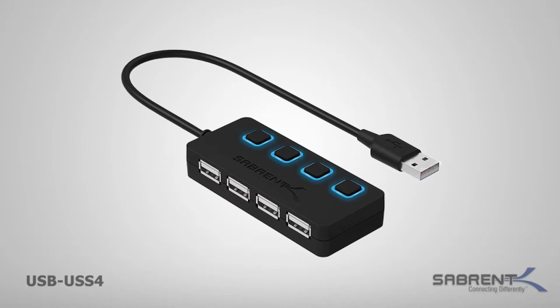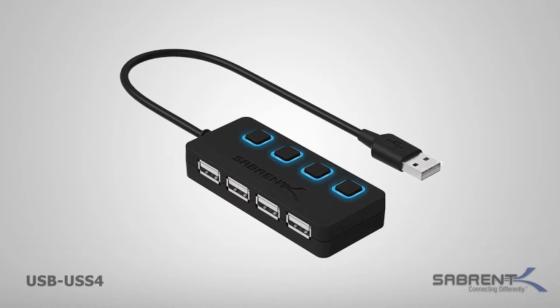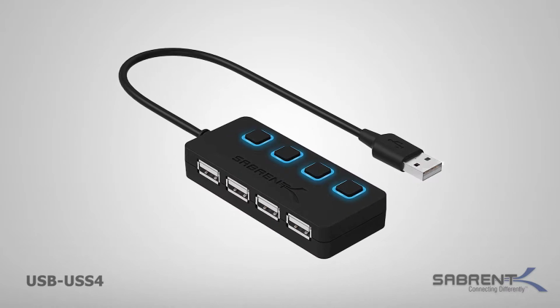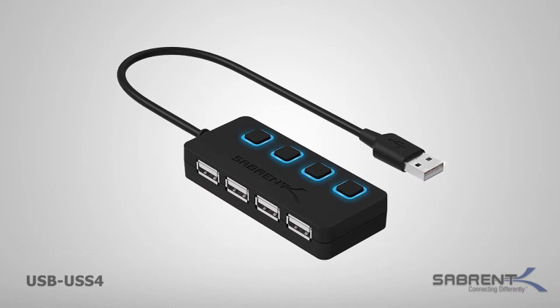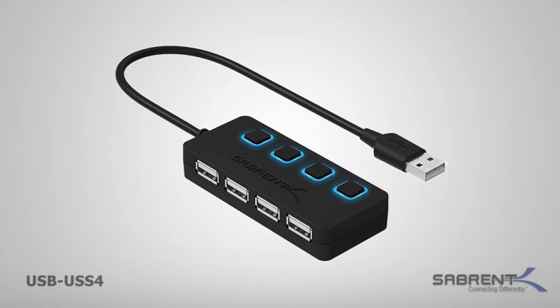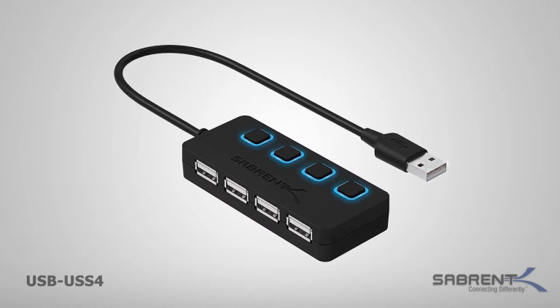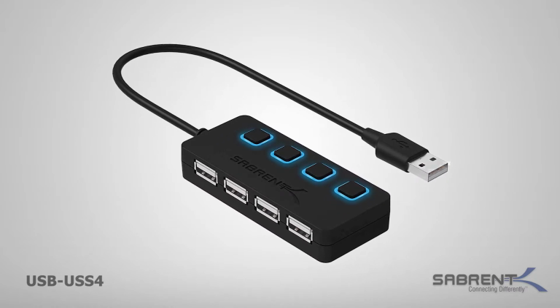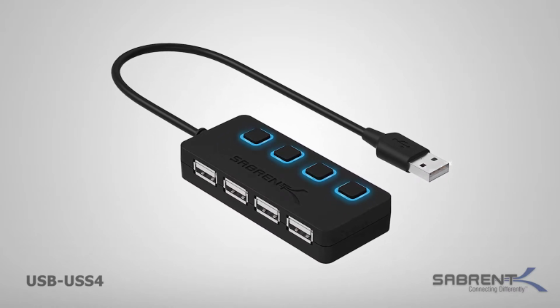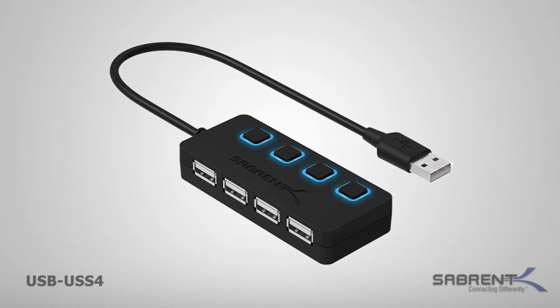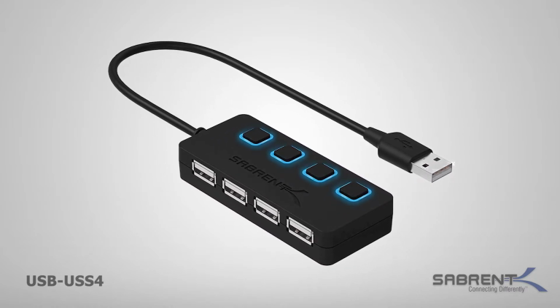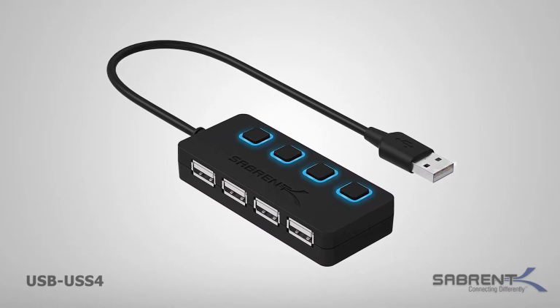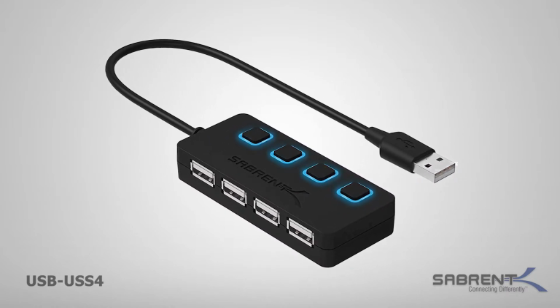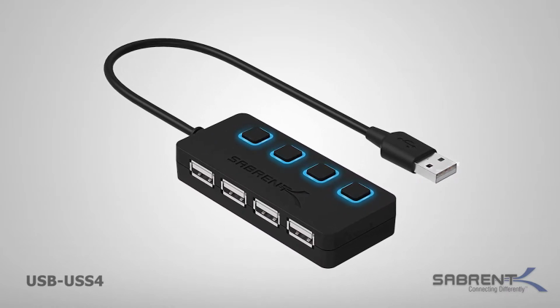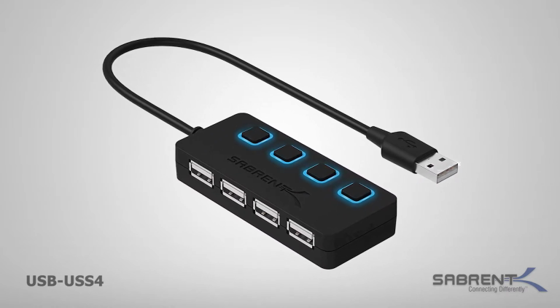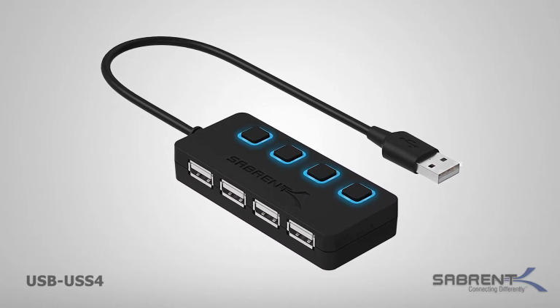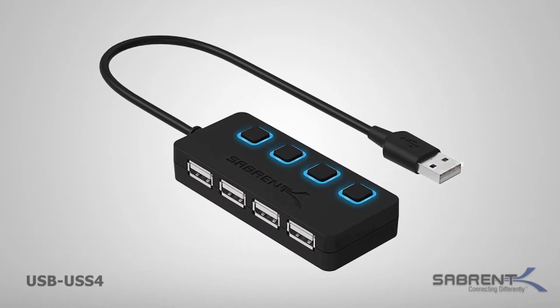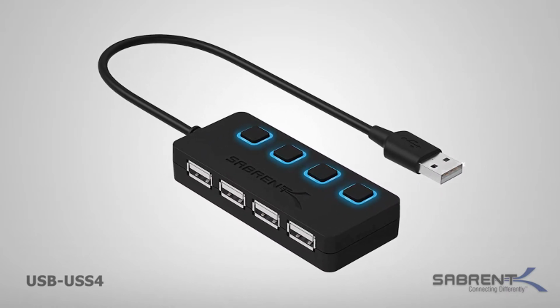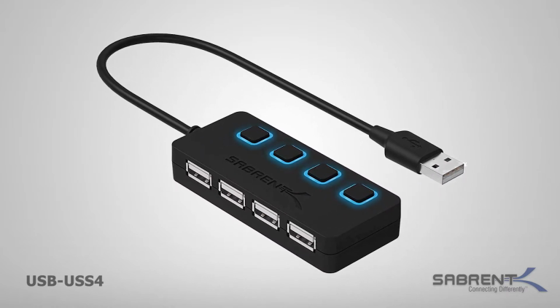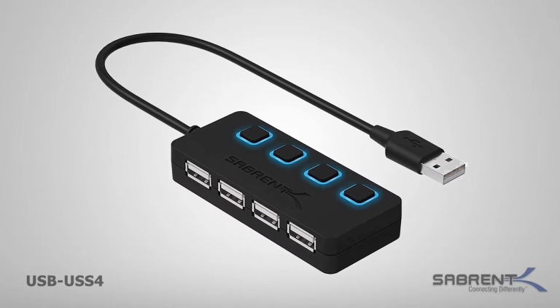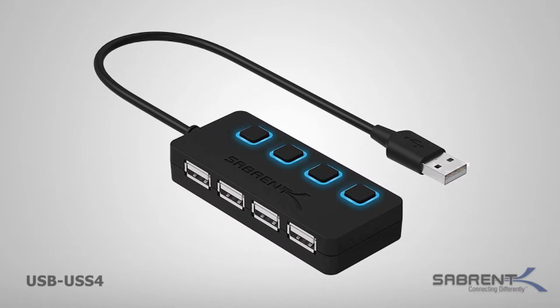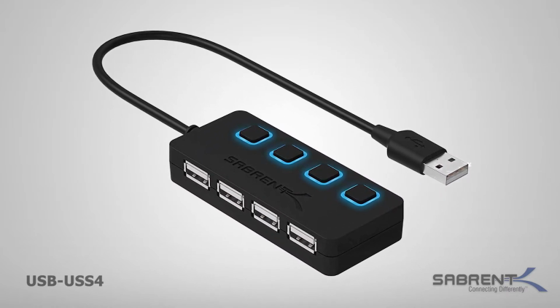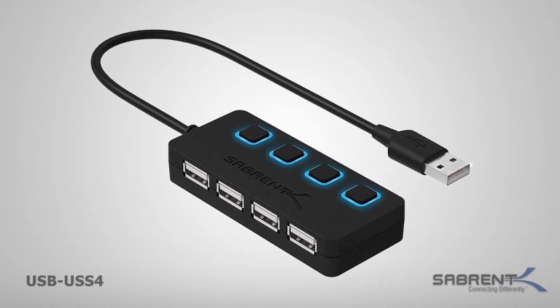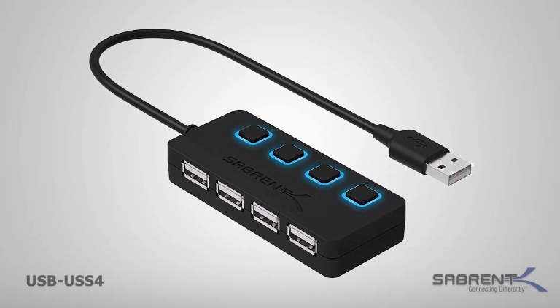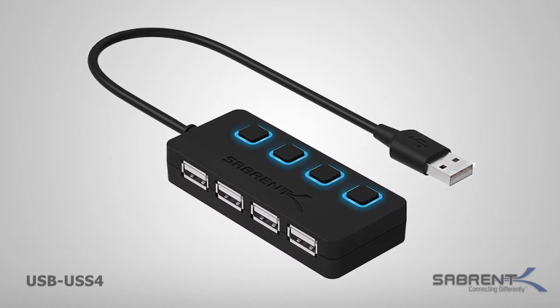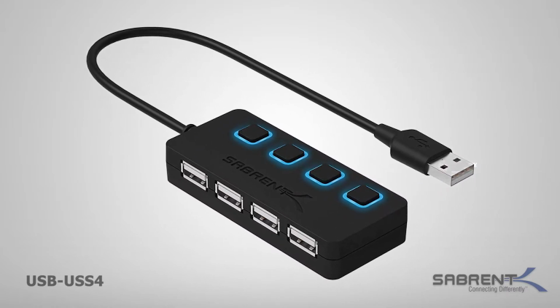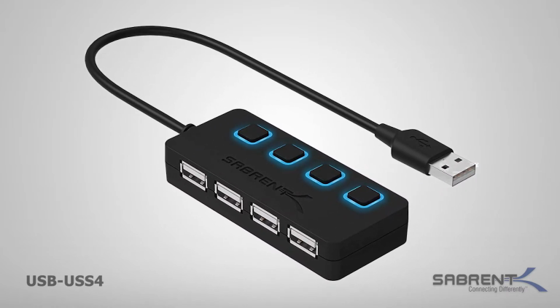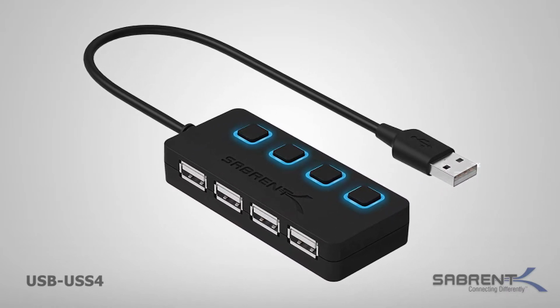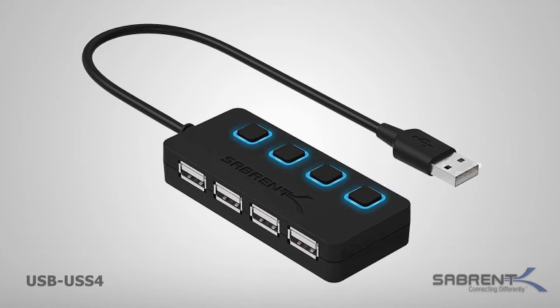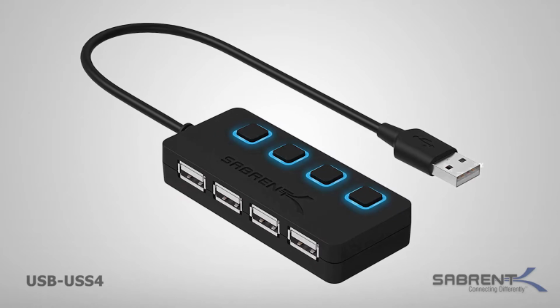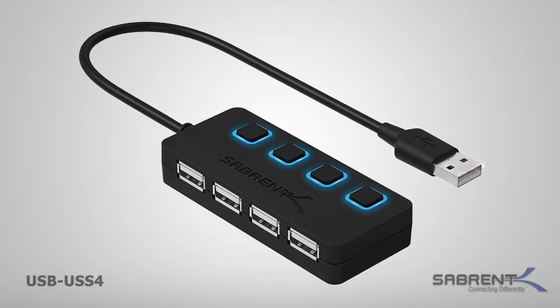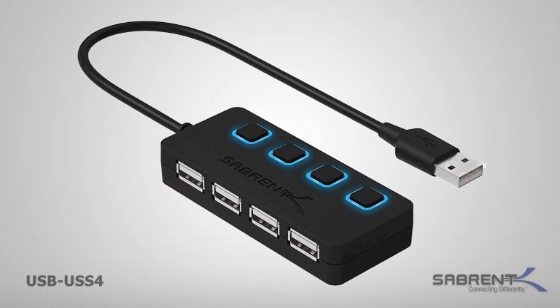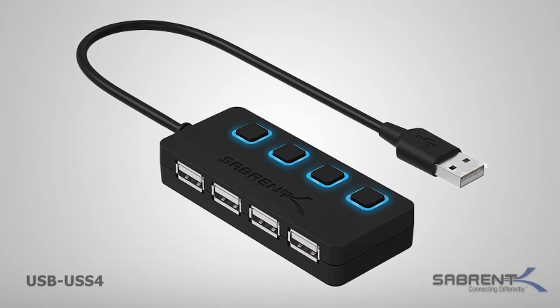Need to share more USB devices? You can effortlessly share them by adding one or more Sabrent USB hubs.